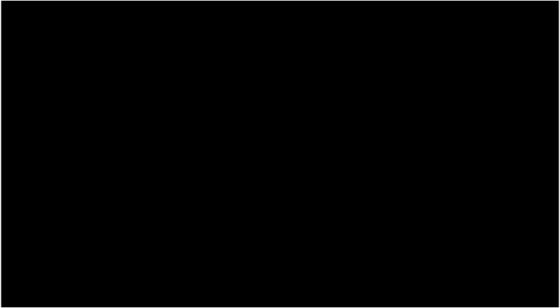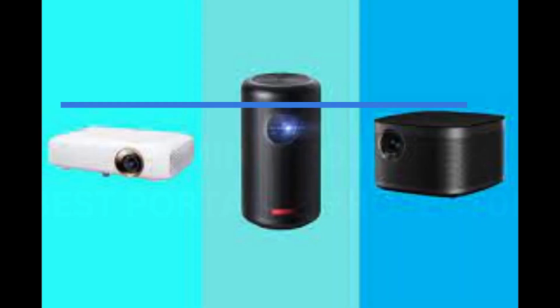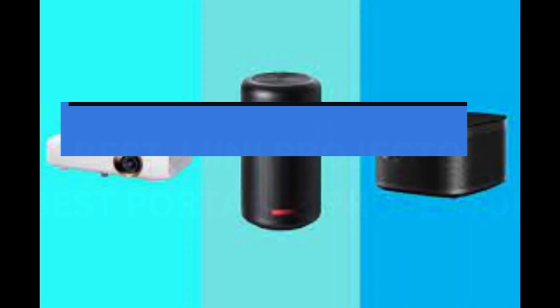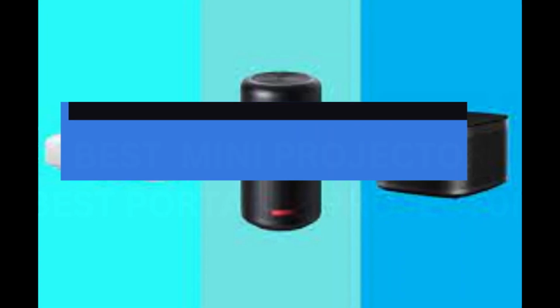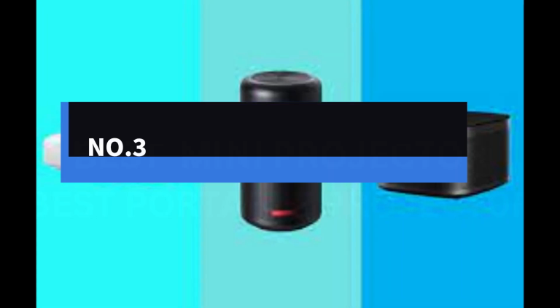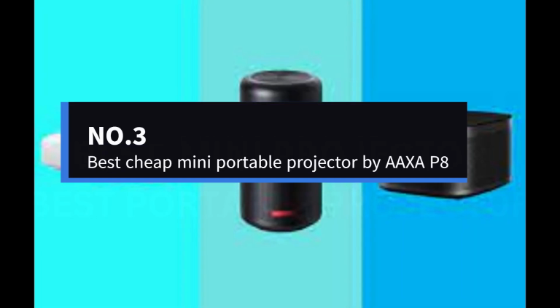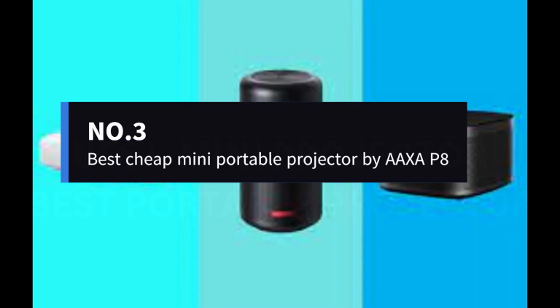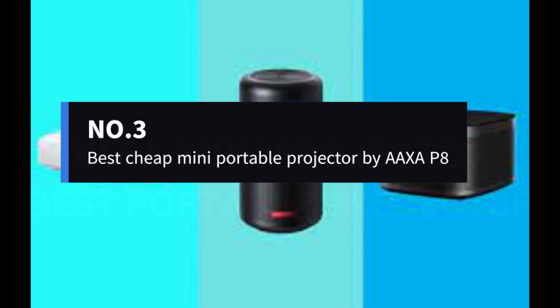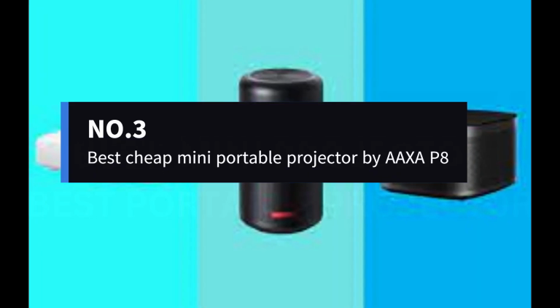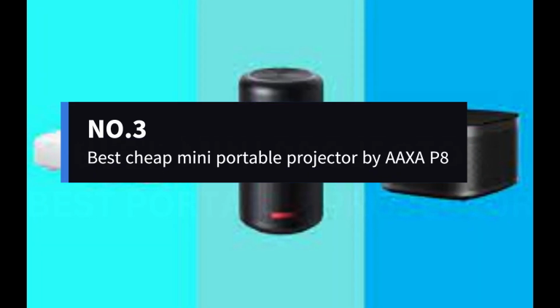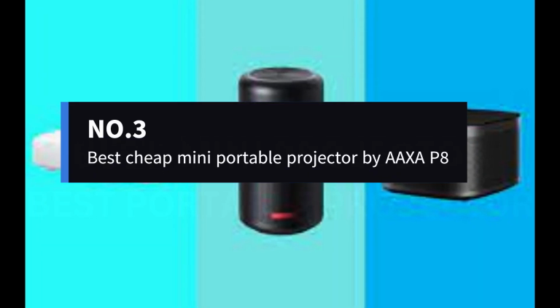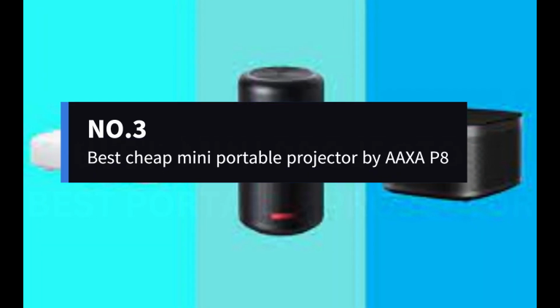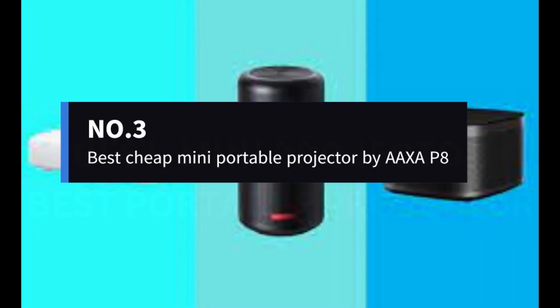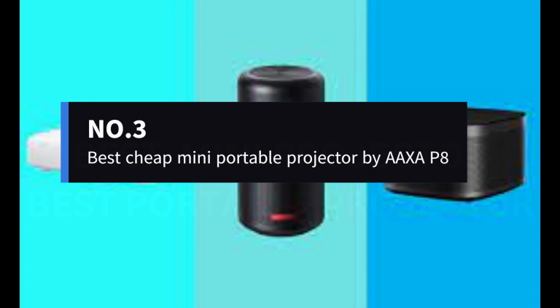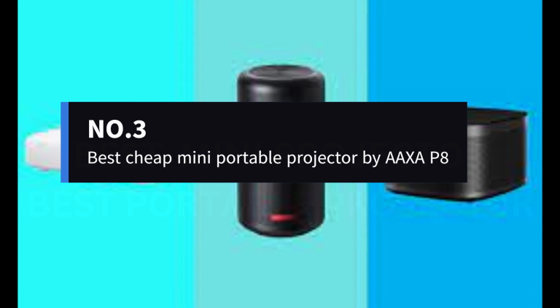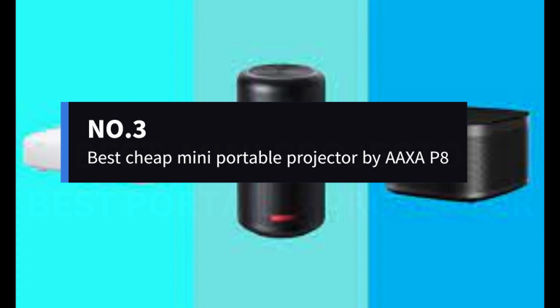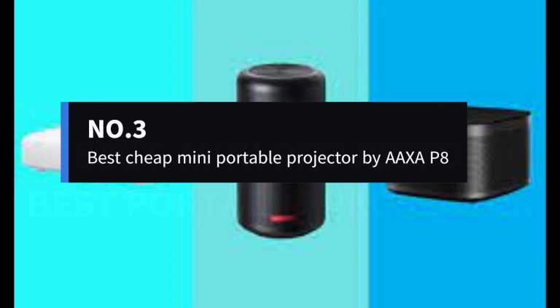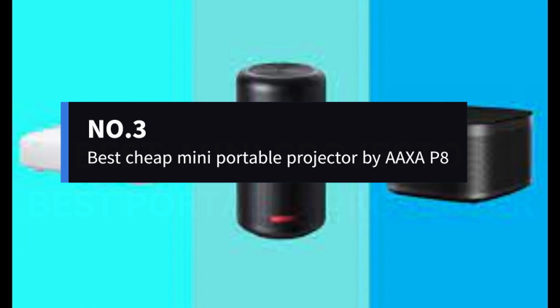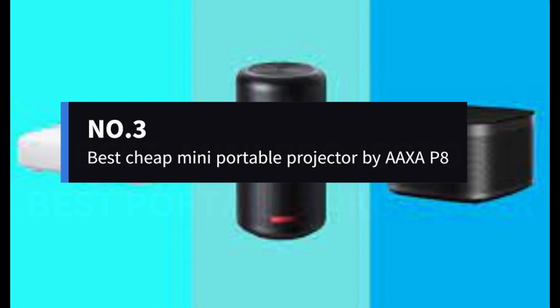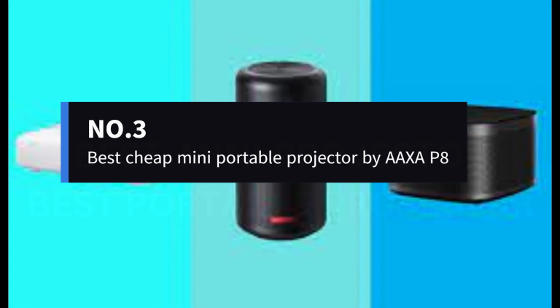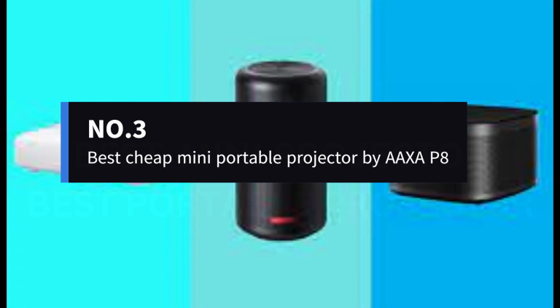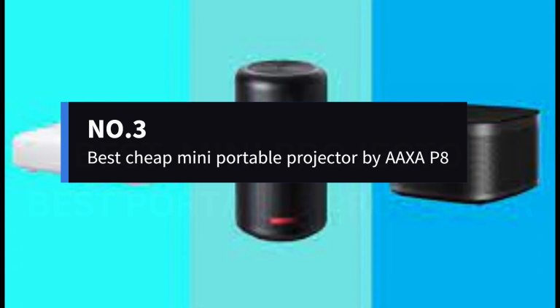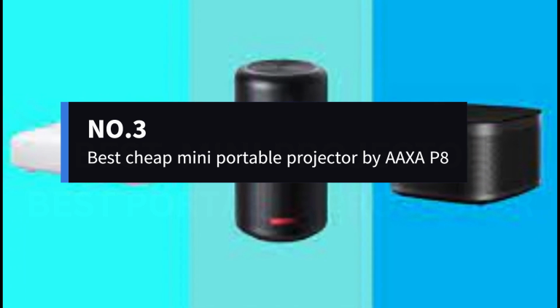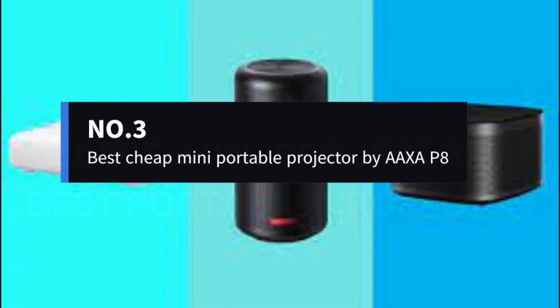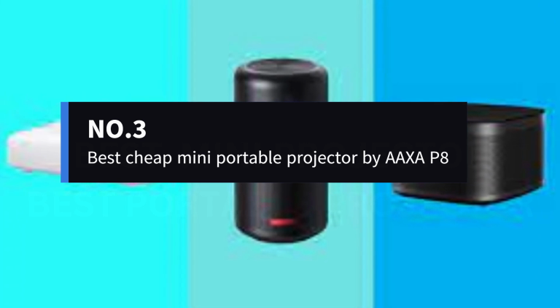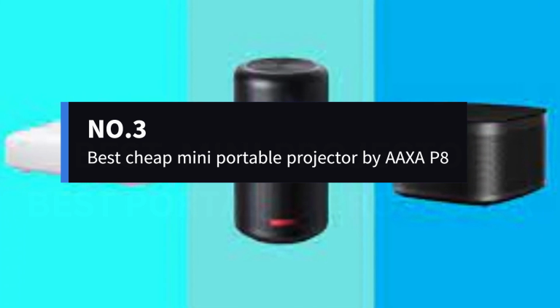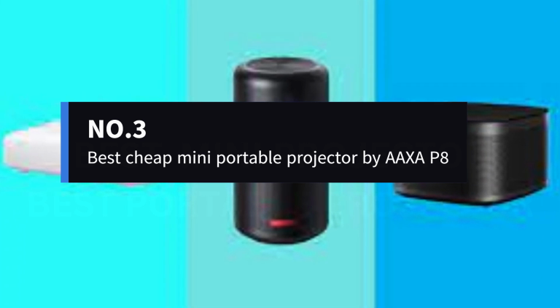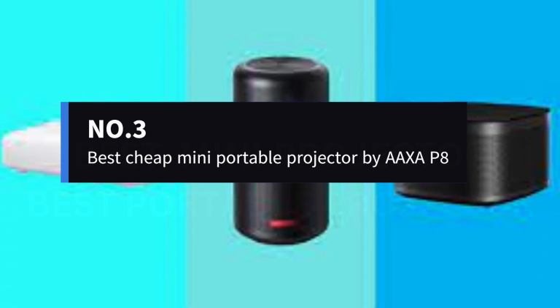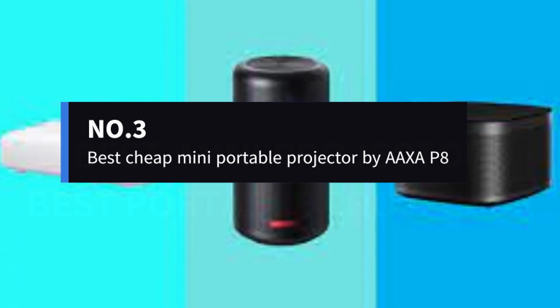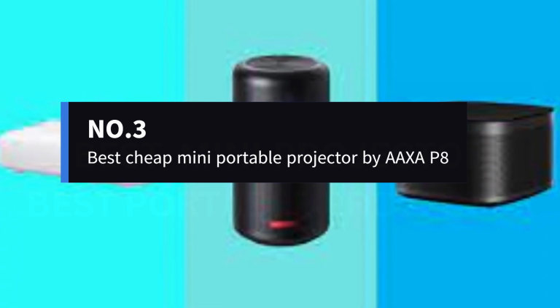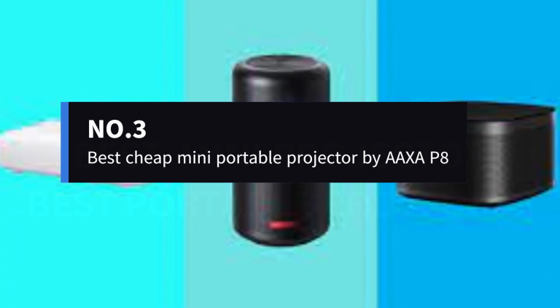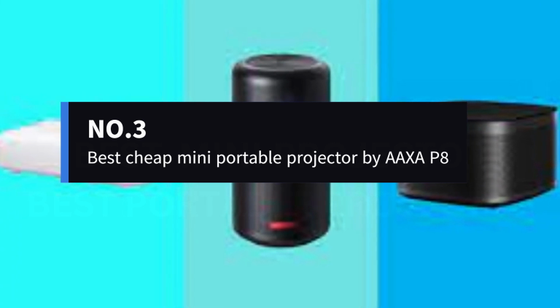Number 3: Best Cheap Mini Portable Projector by AXA P8.